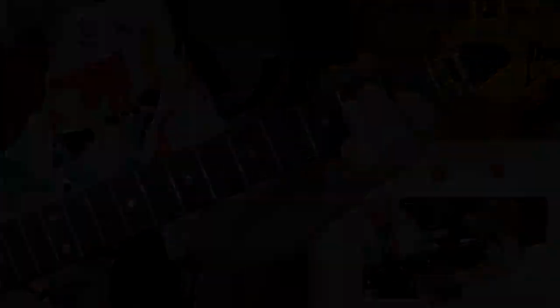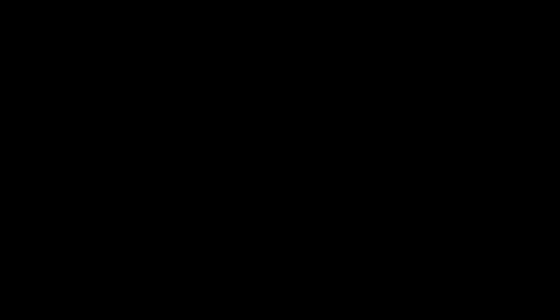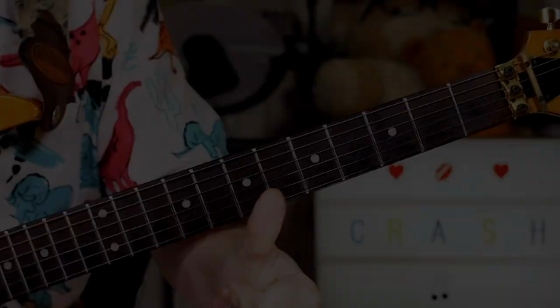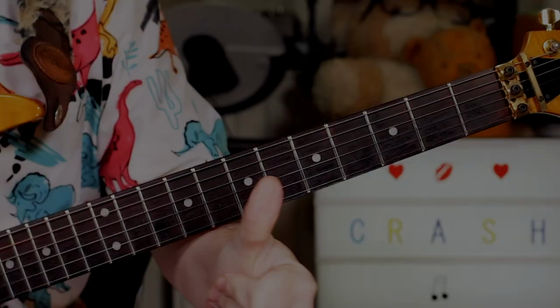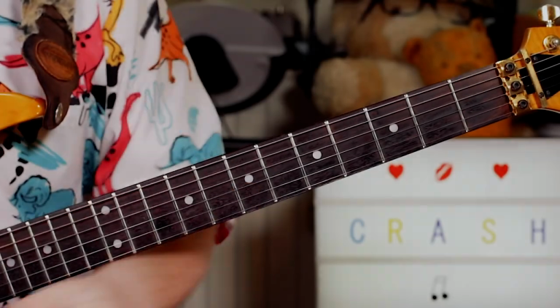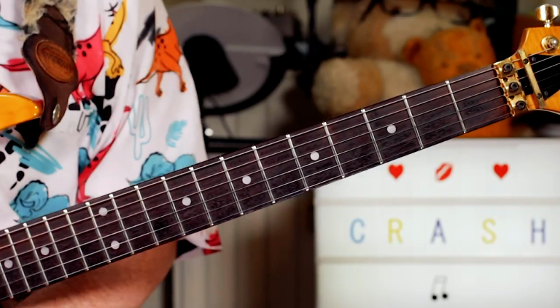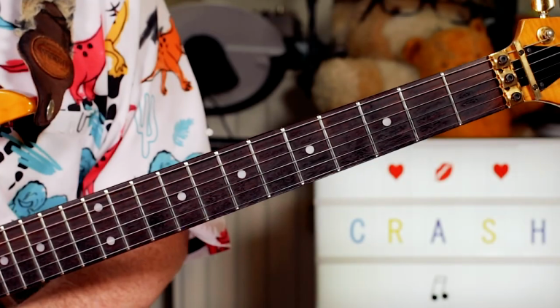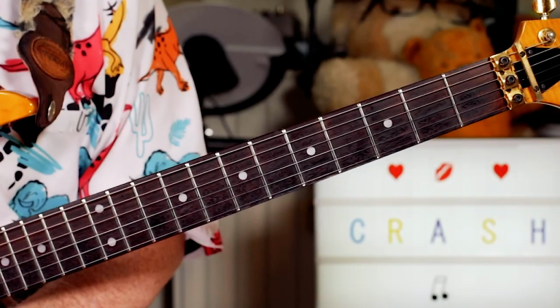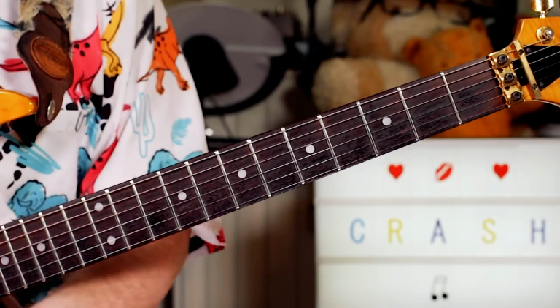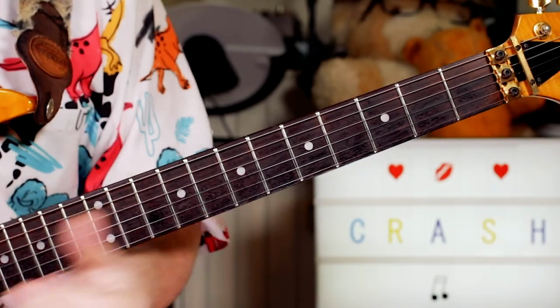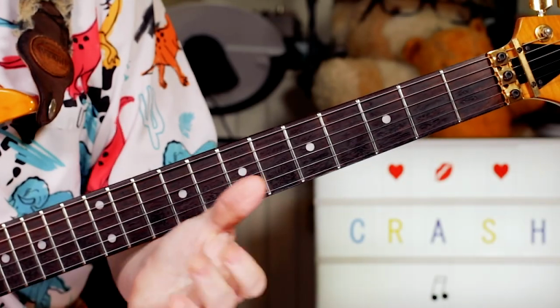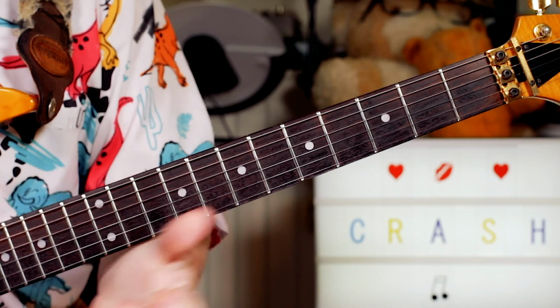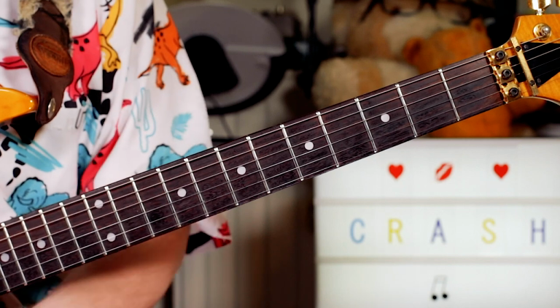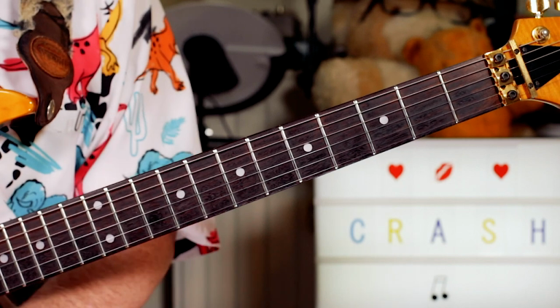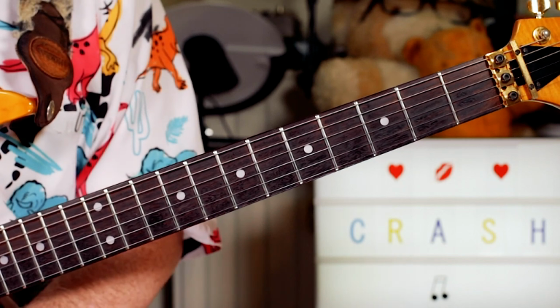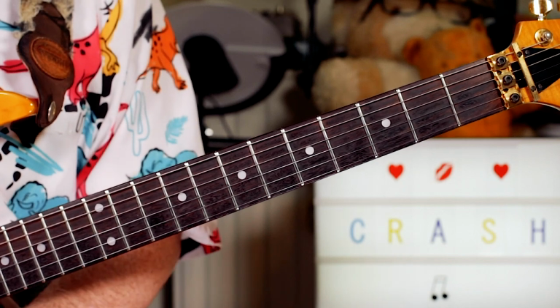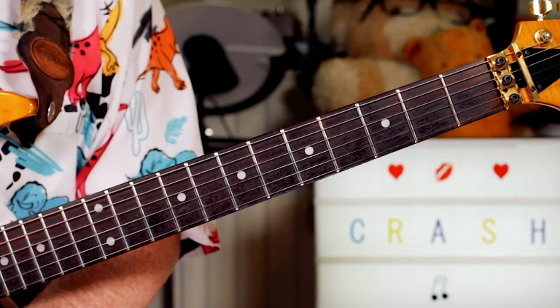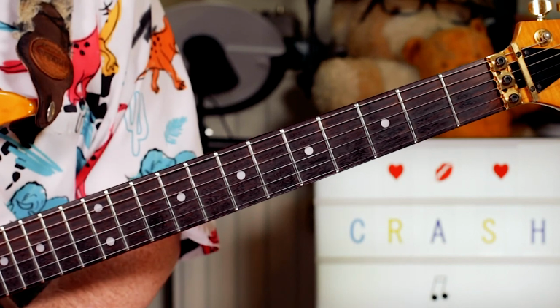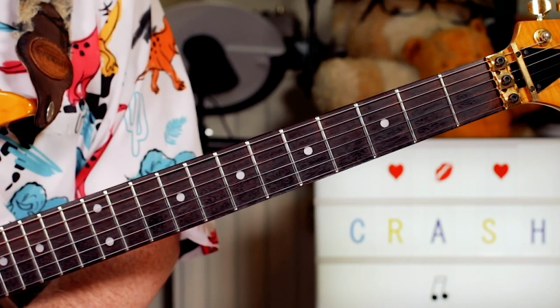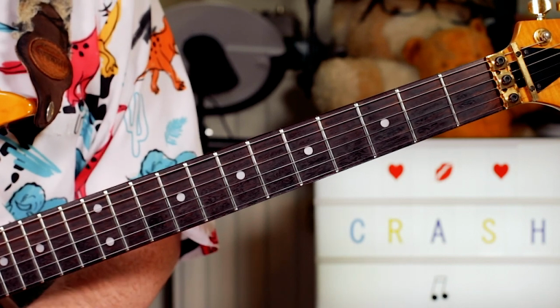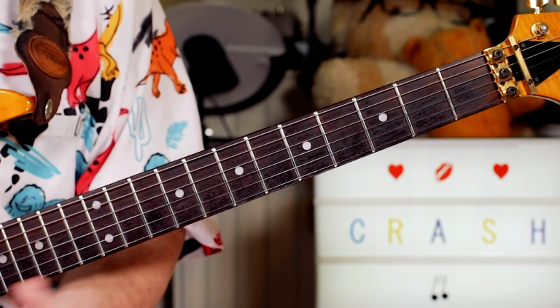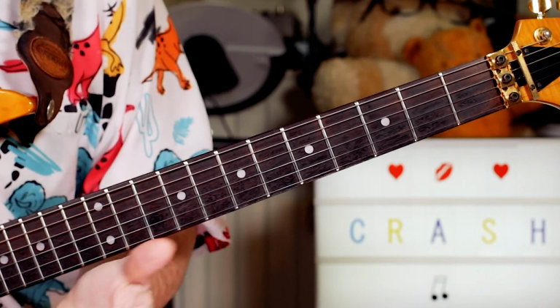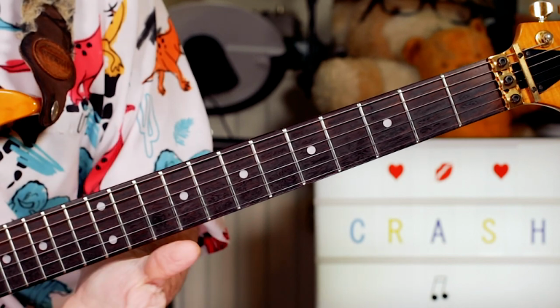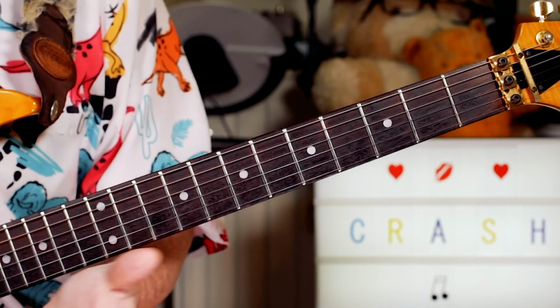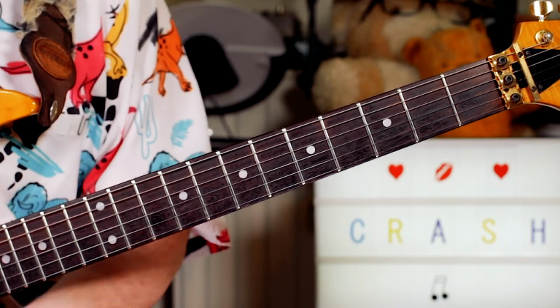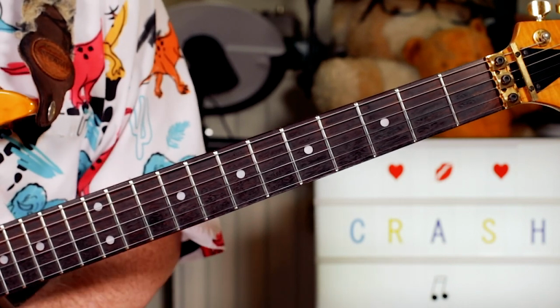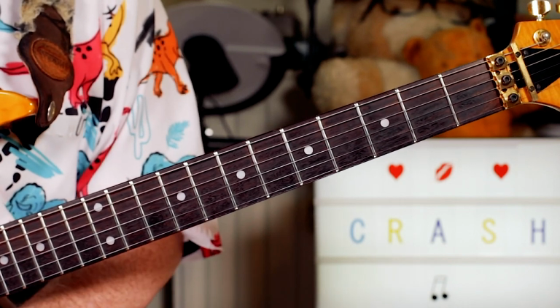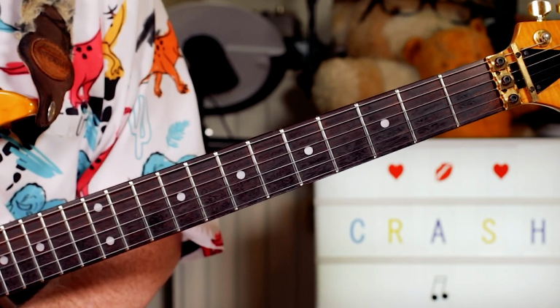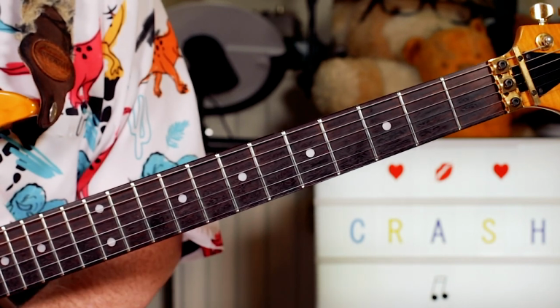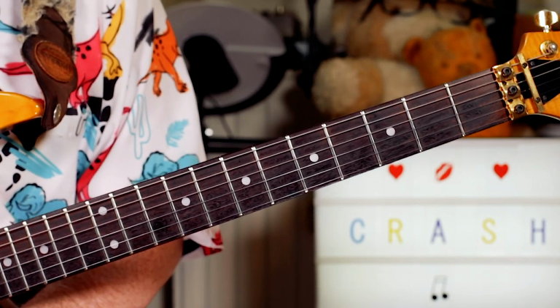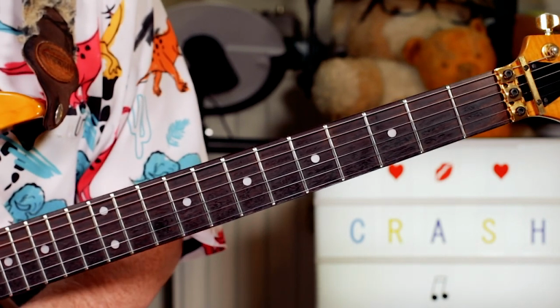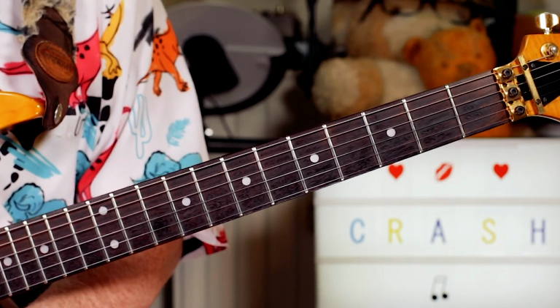Hey guitar buddies, great fun tune to play - the Primitives and Crash.